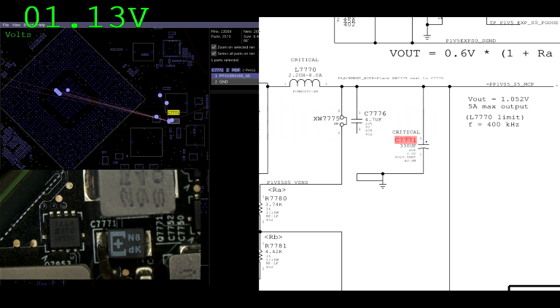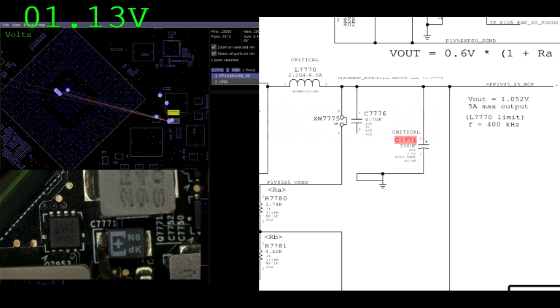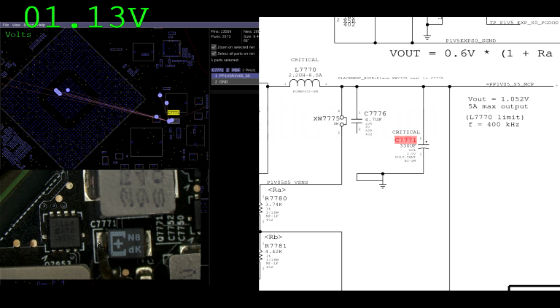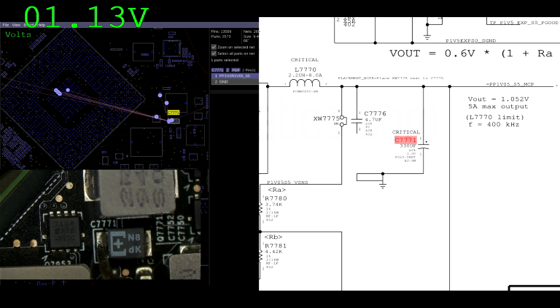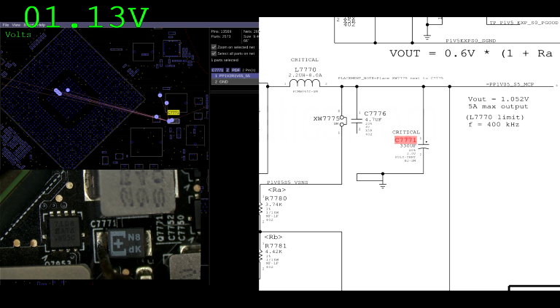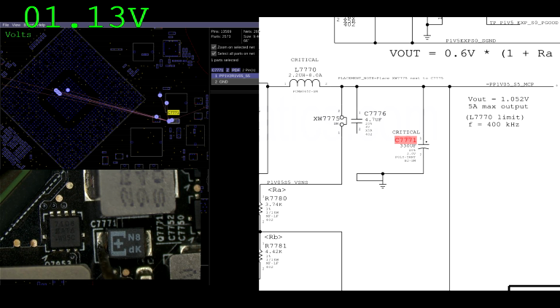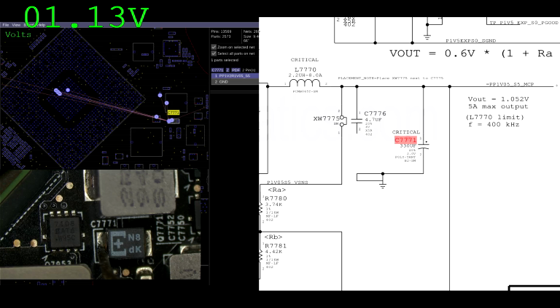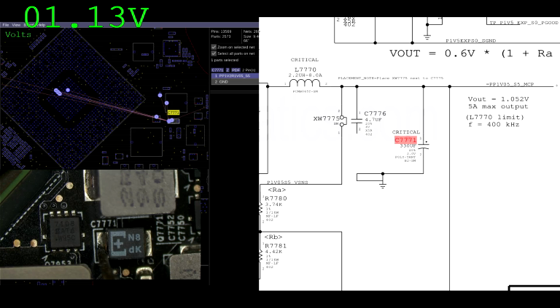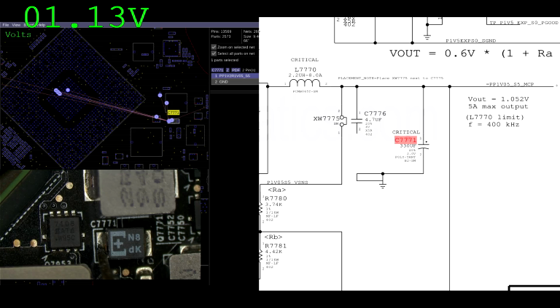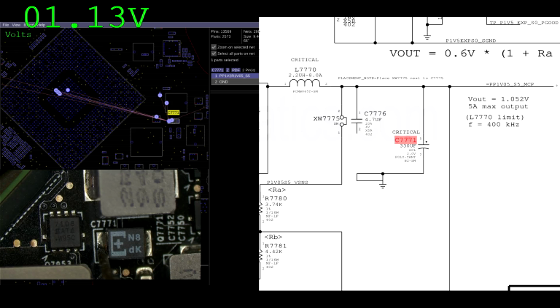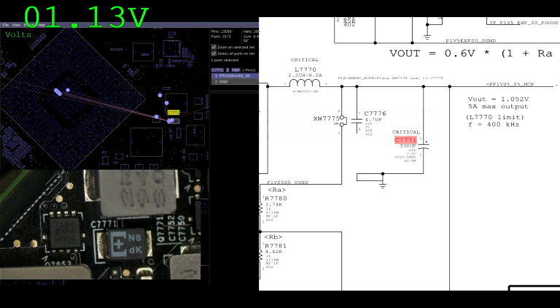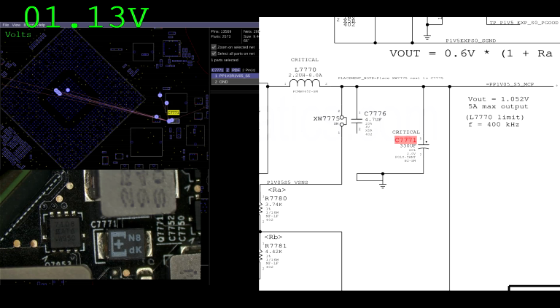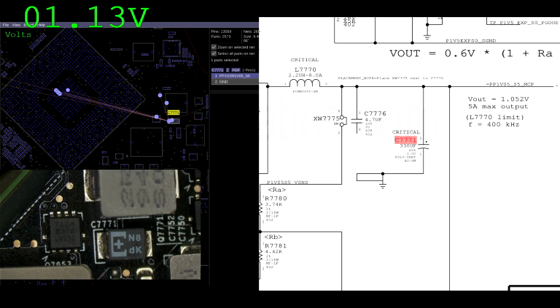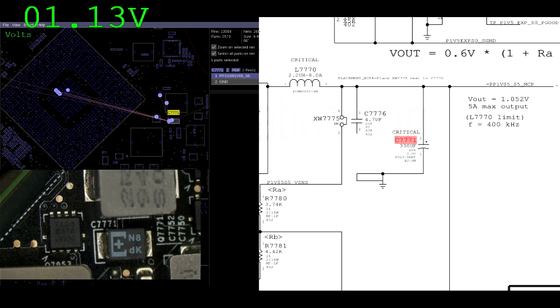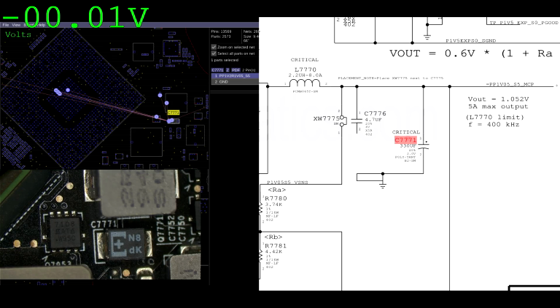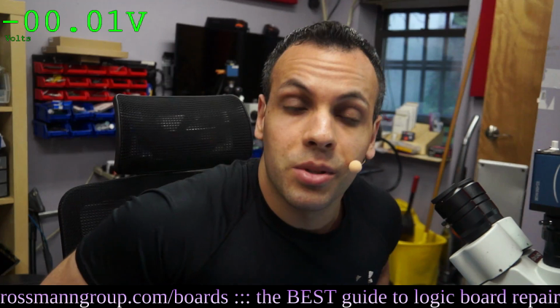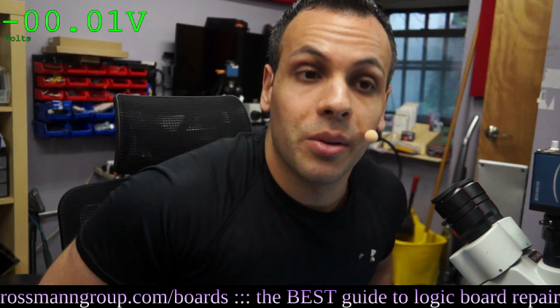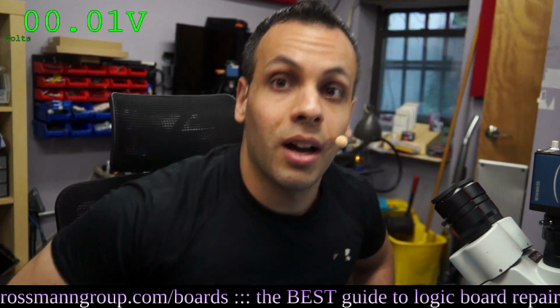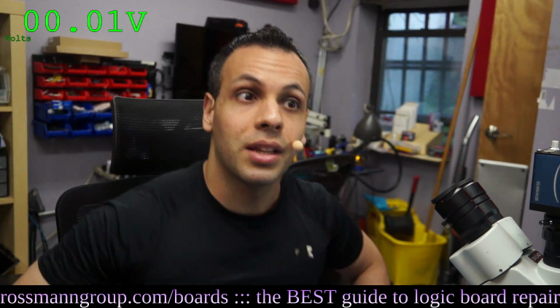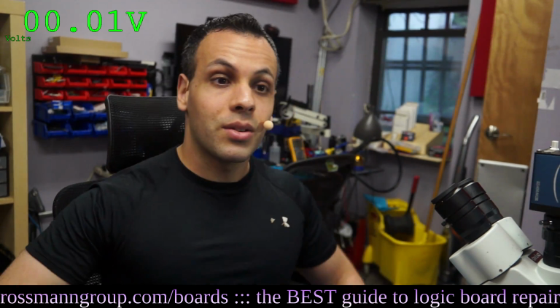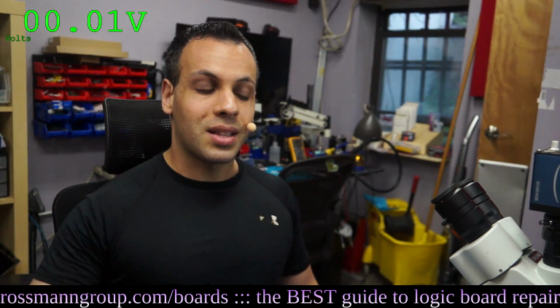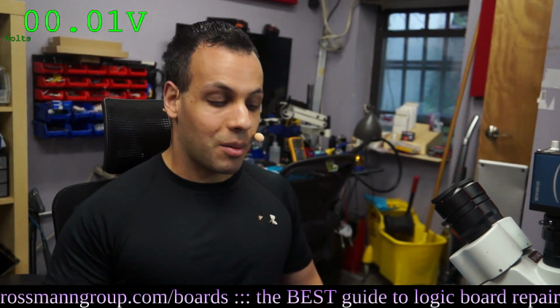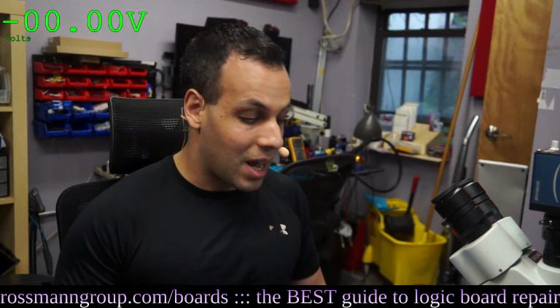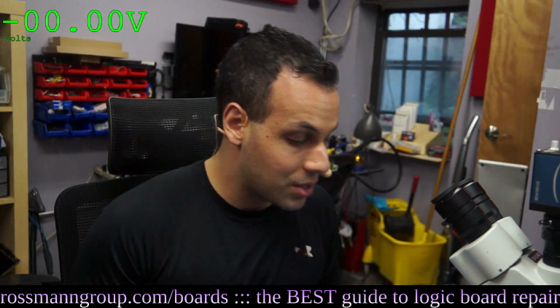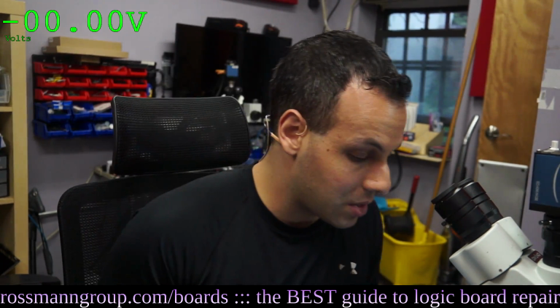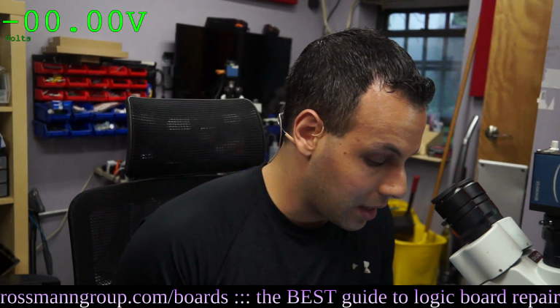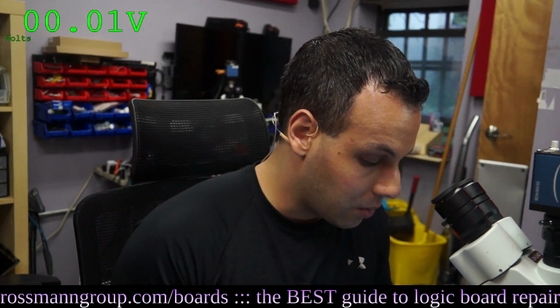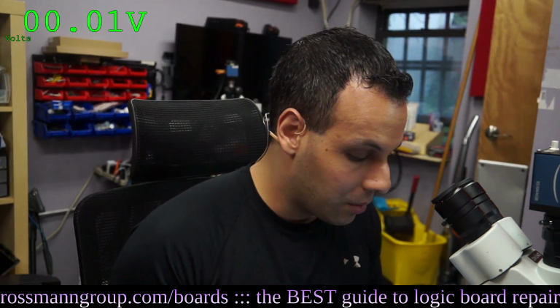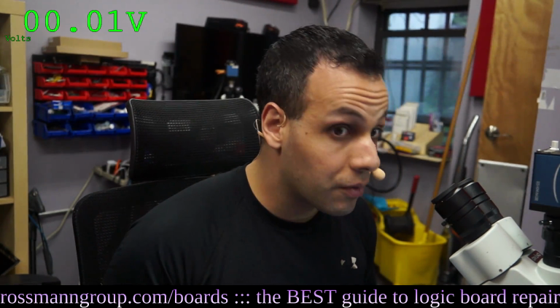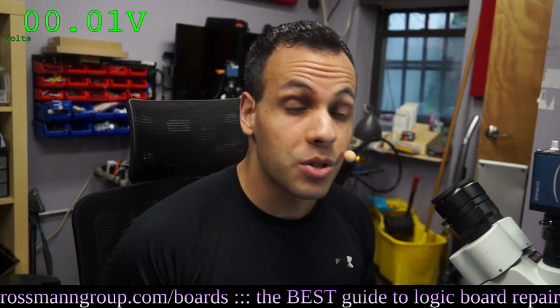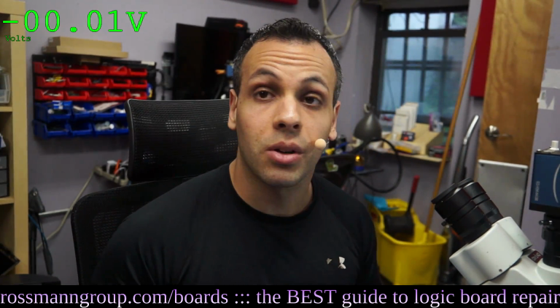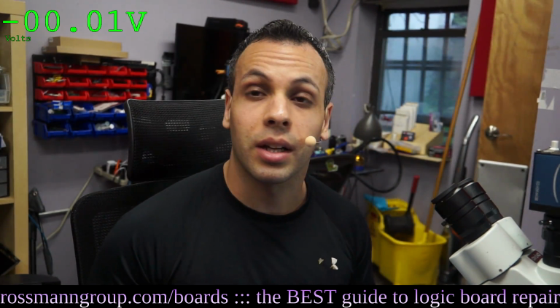Check that out — that's magic. What's going on there is that the capacitor is not the right one for the circuit.